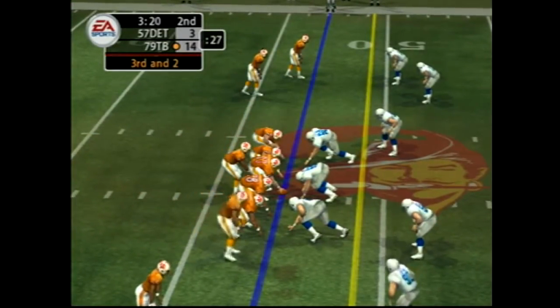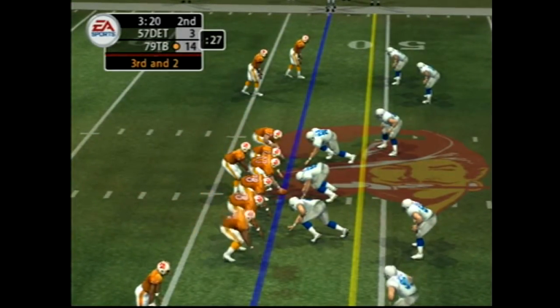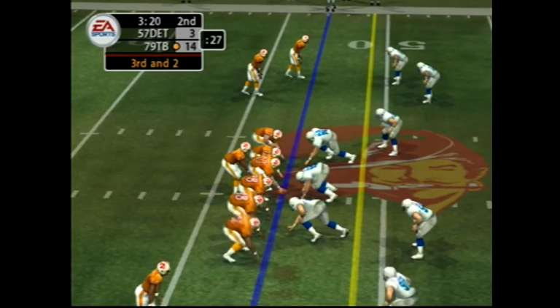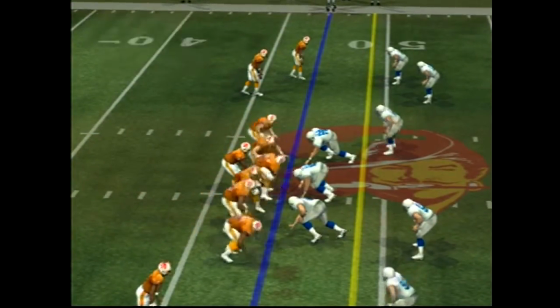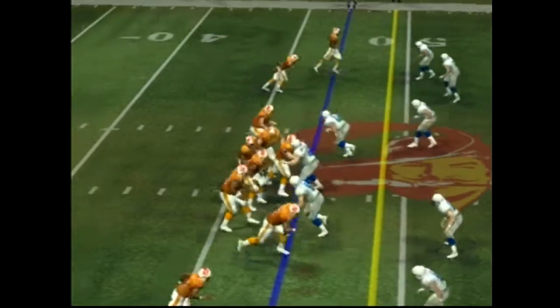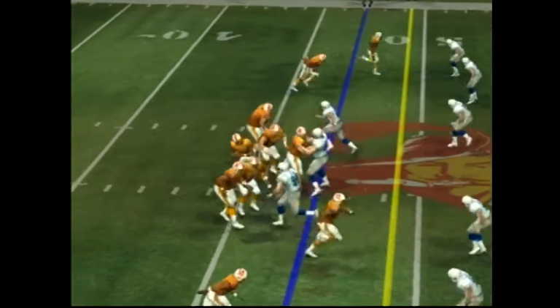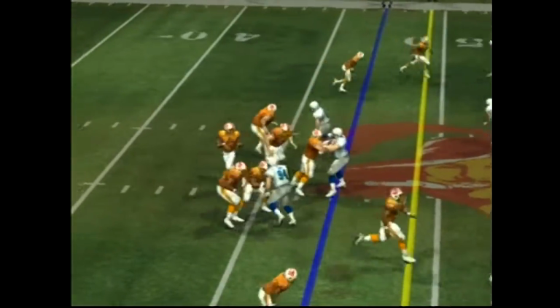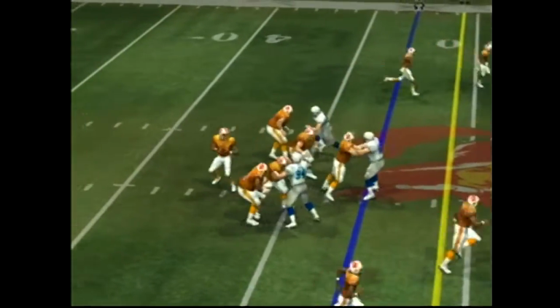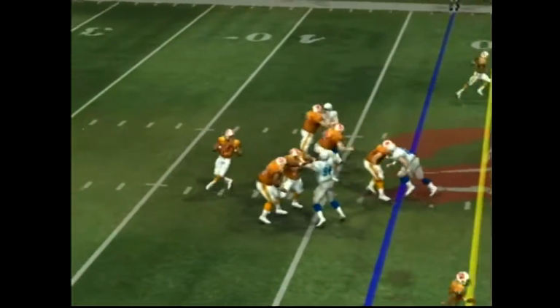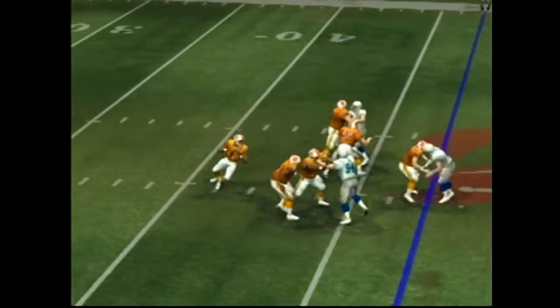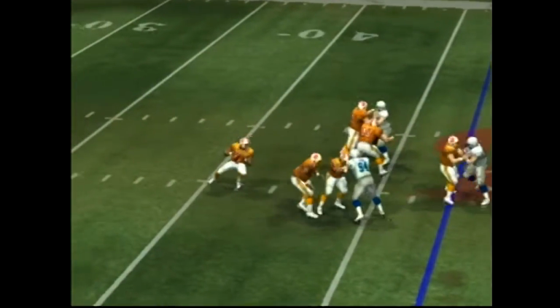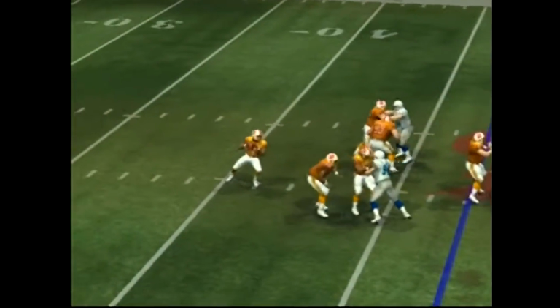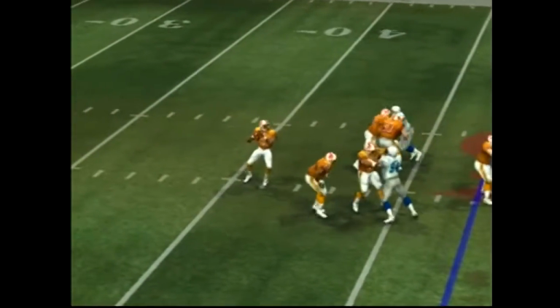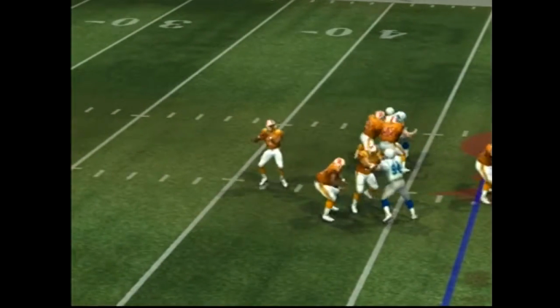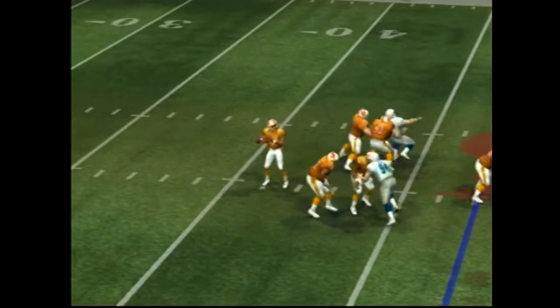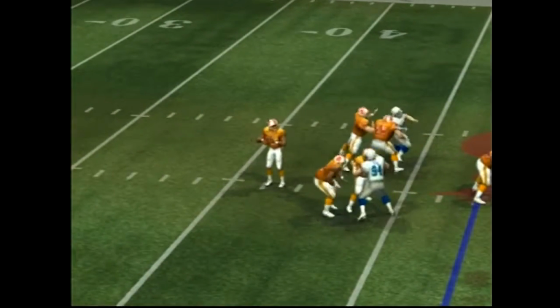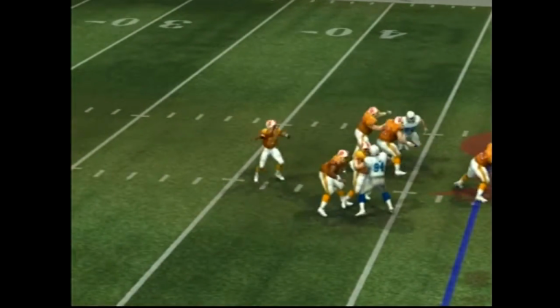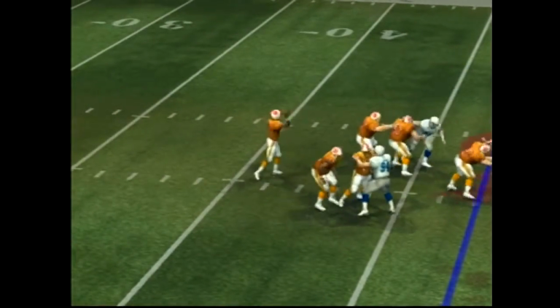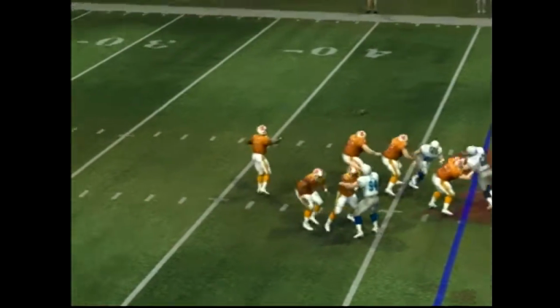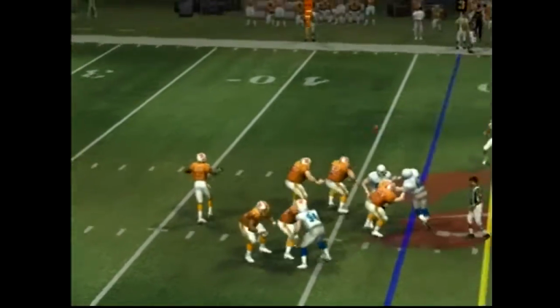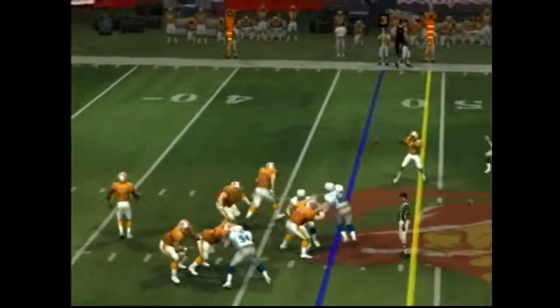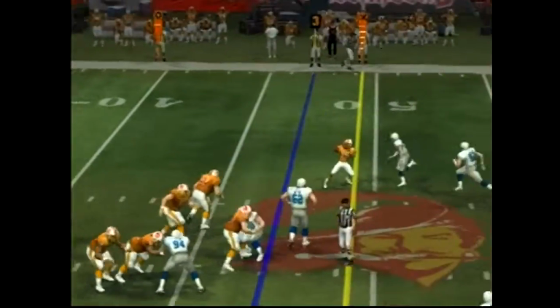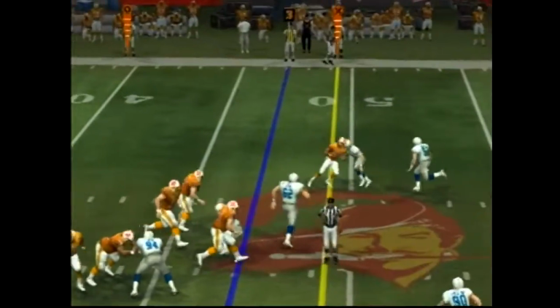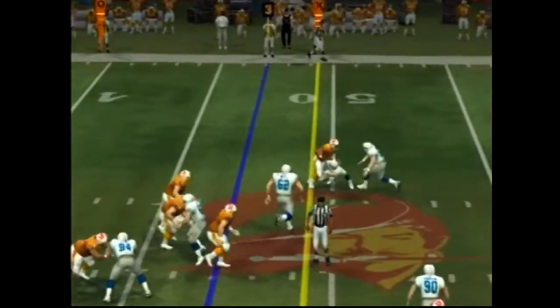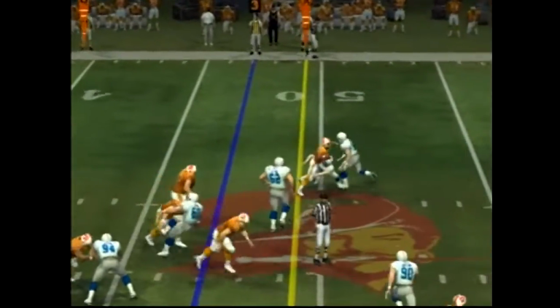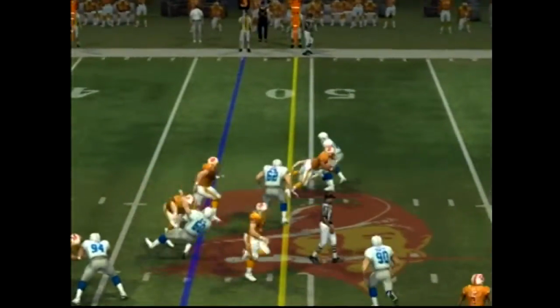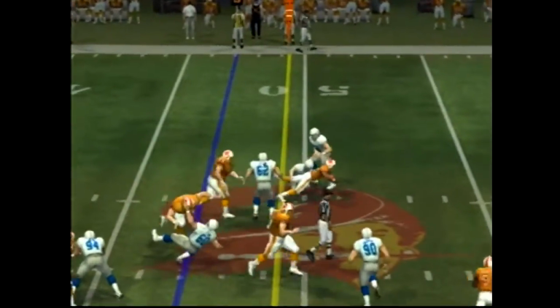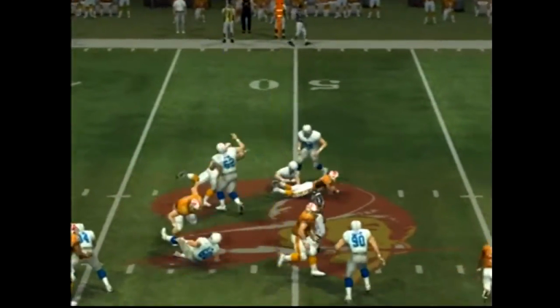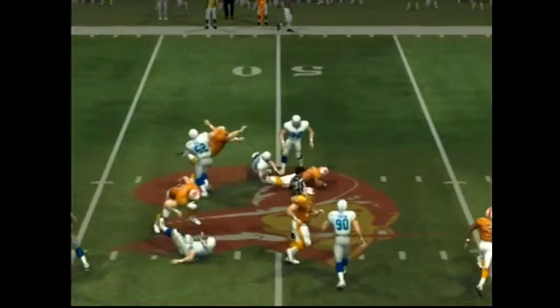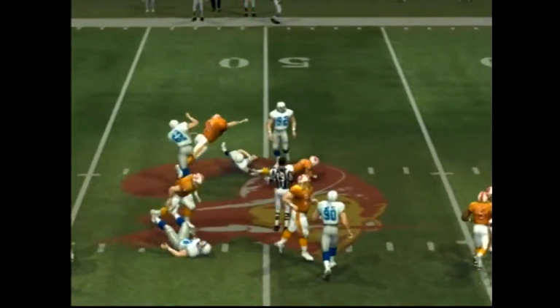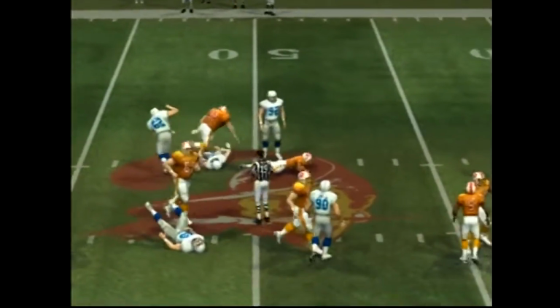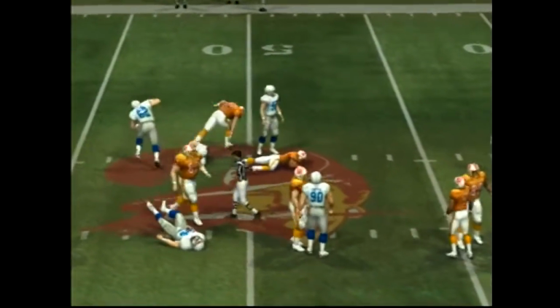The Lions come out in a nickel package. With the pass, he finds his man — nice ball going to the air.